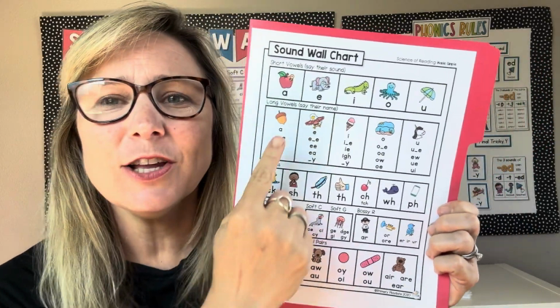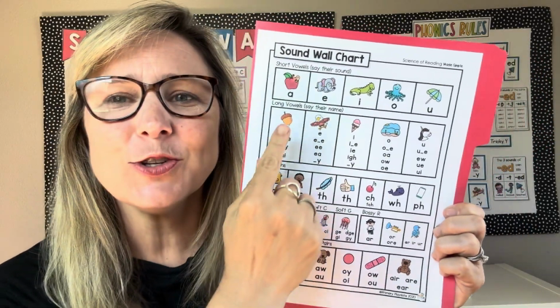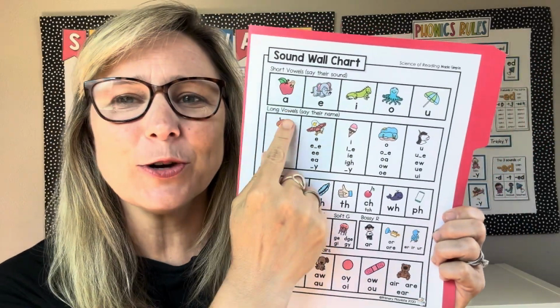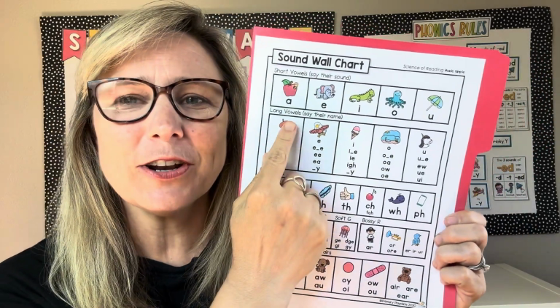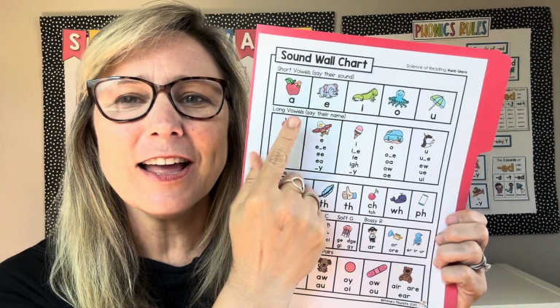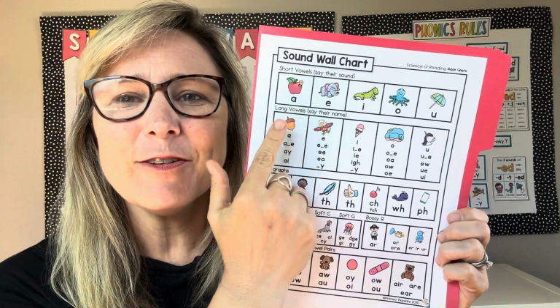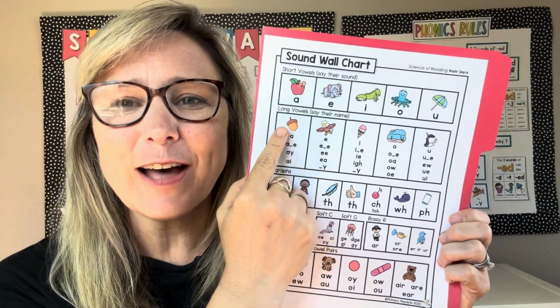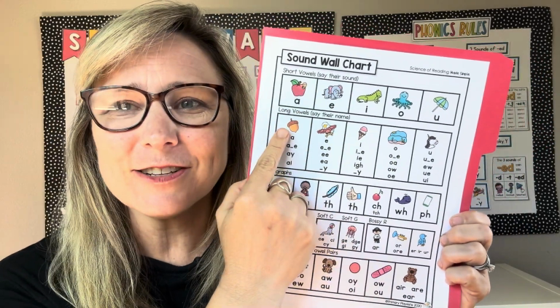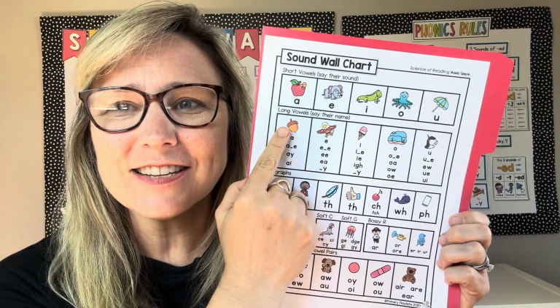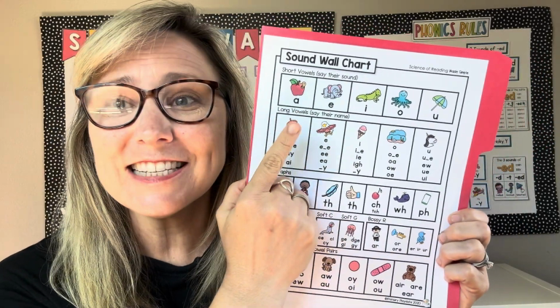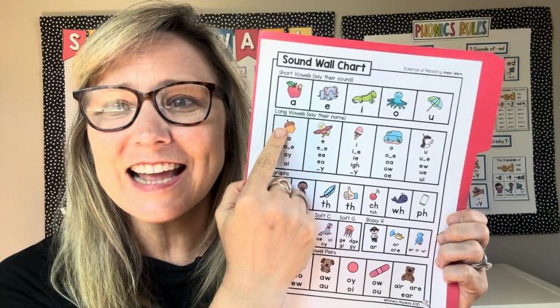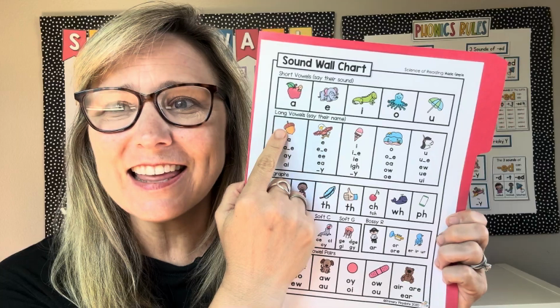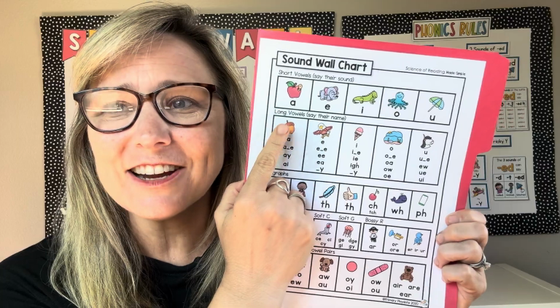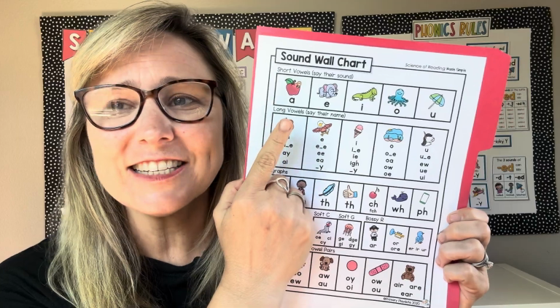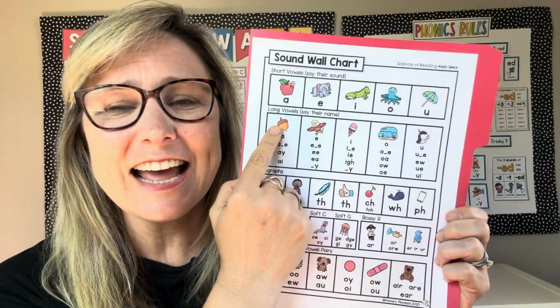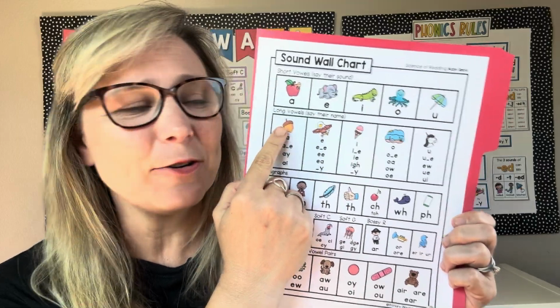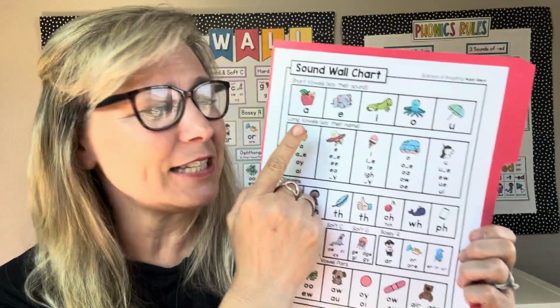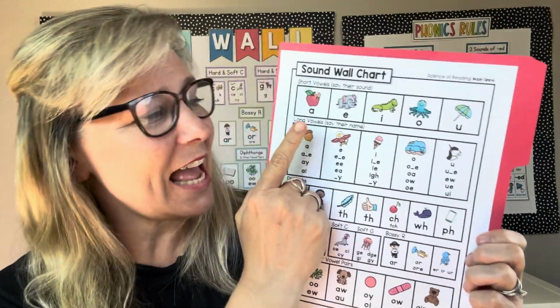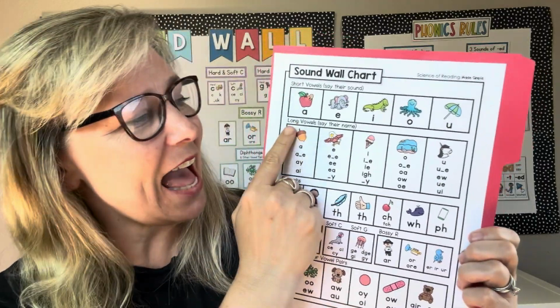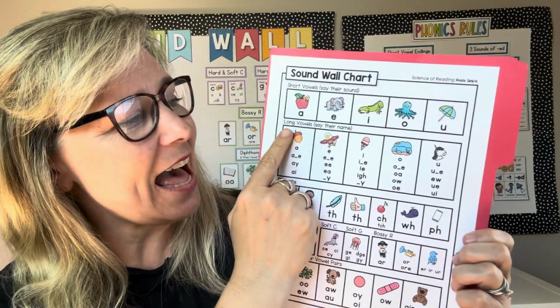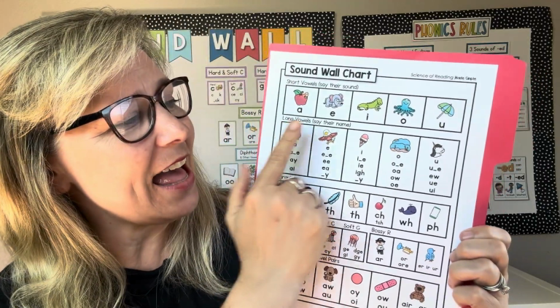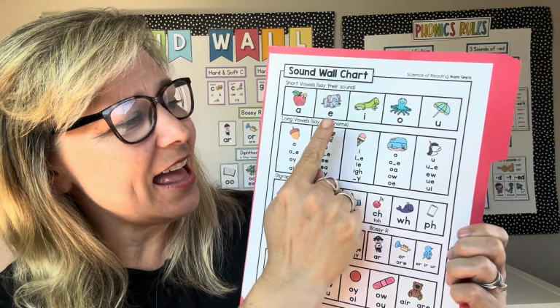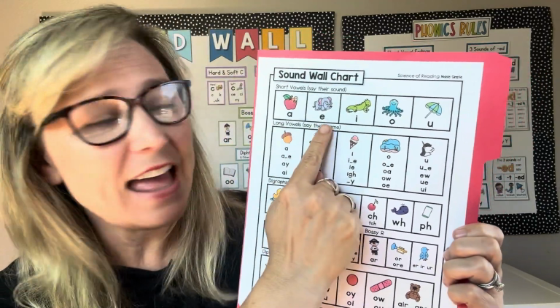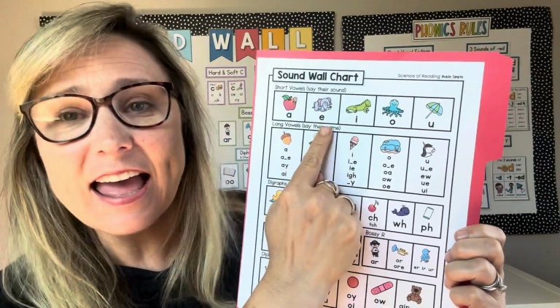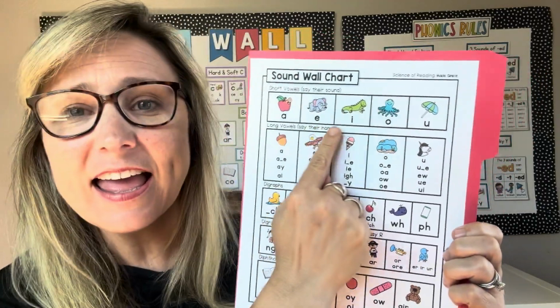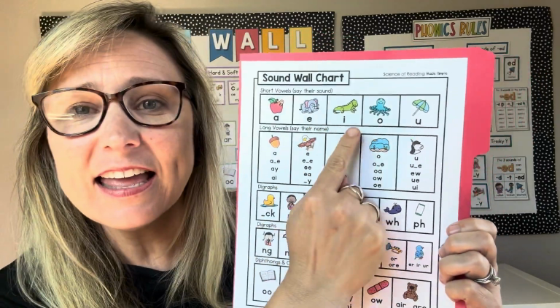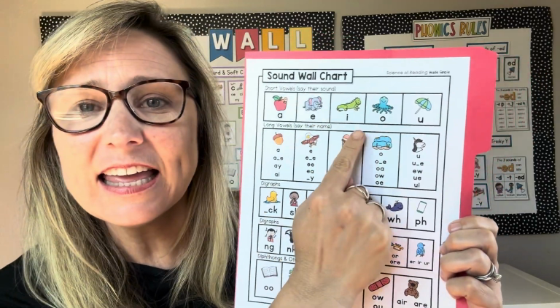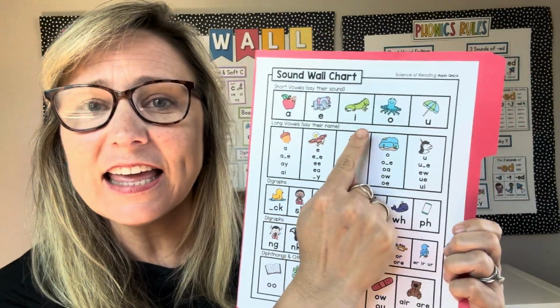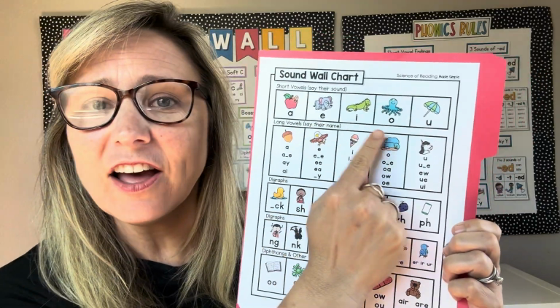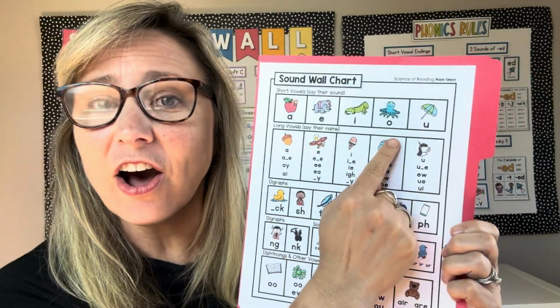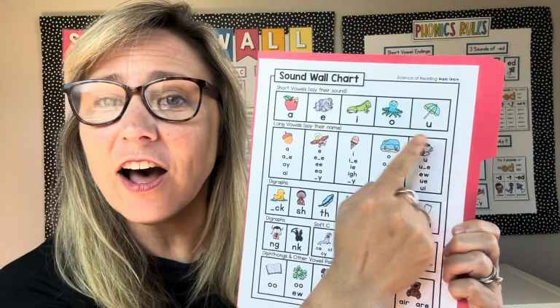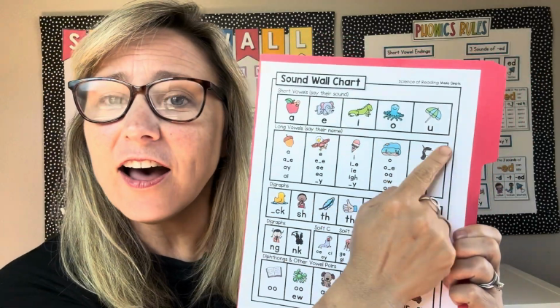Short vowels say their sound: A, eh, ih, ah, uh.